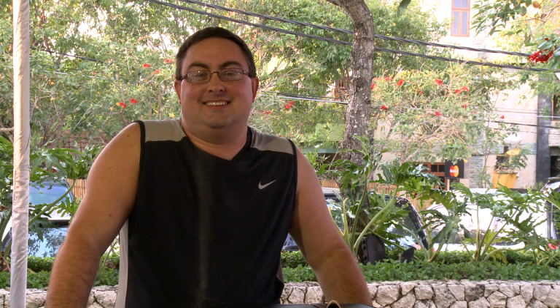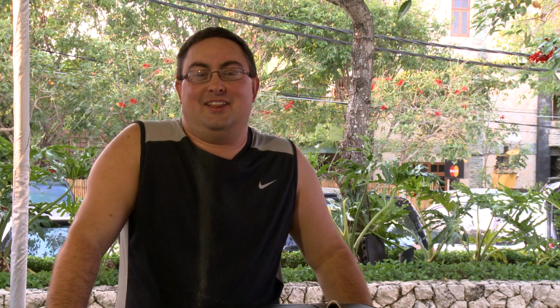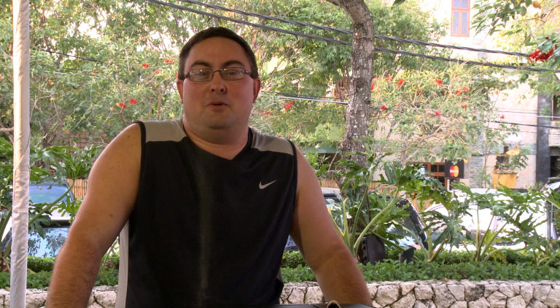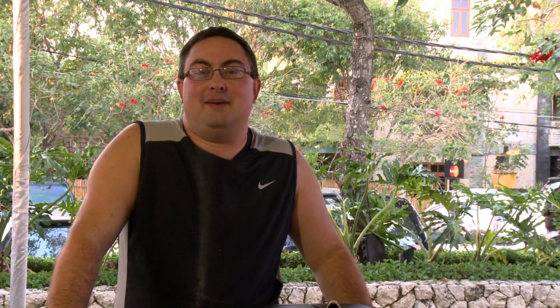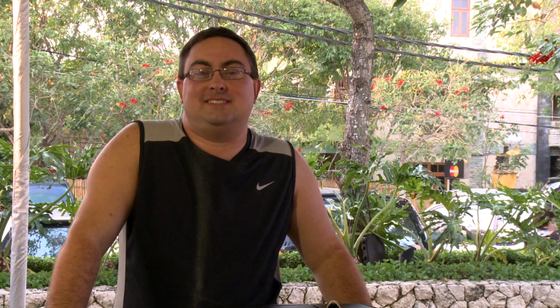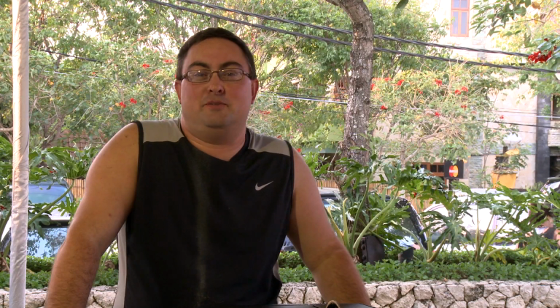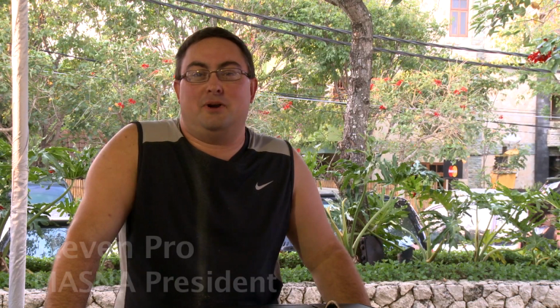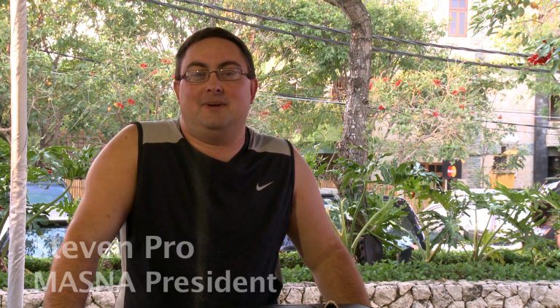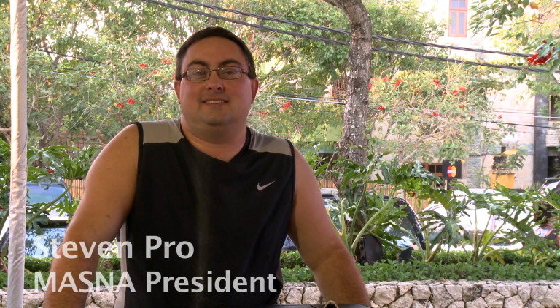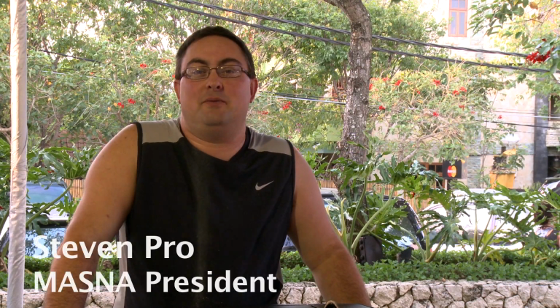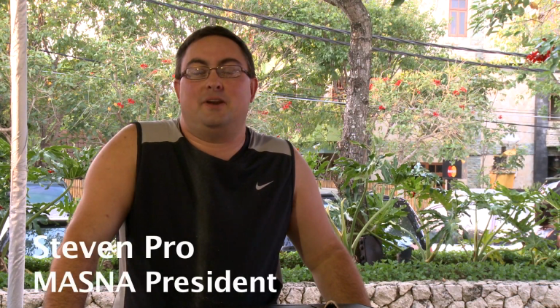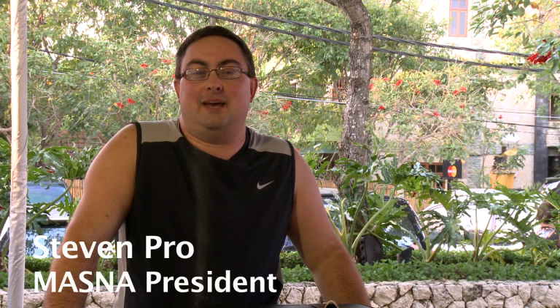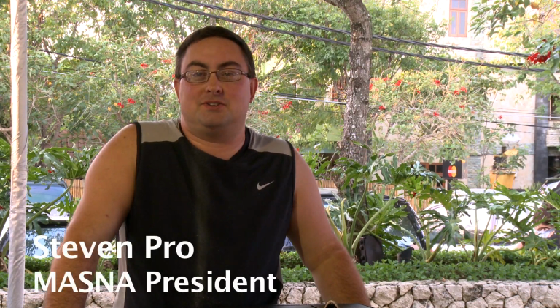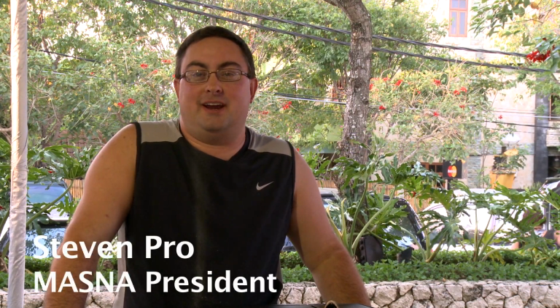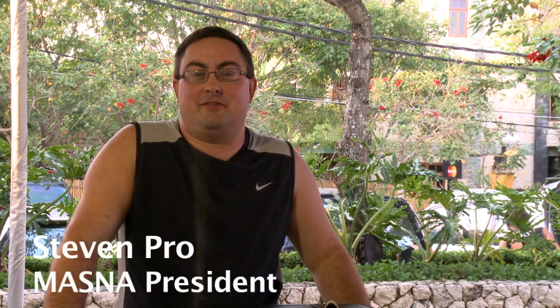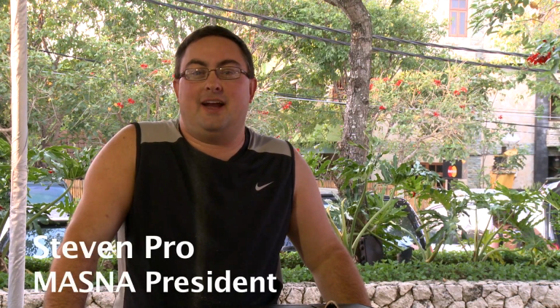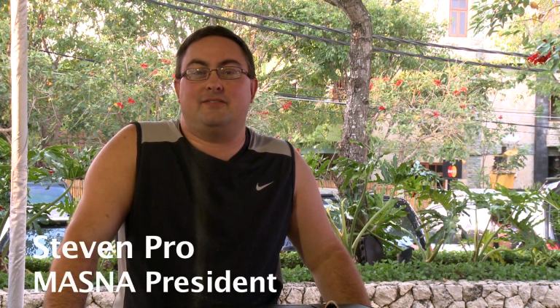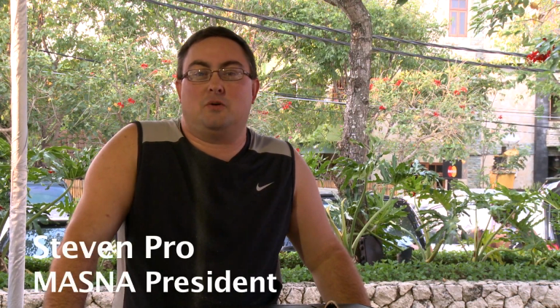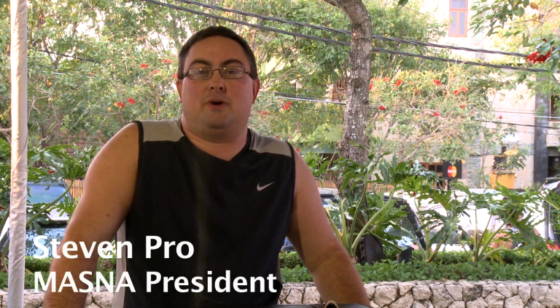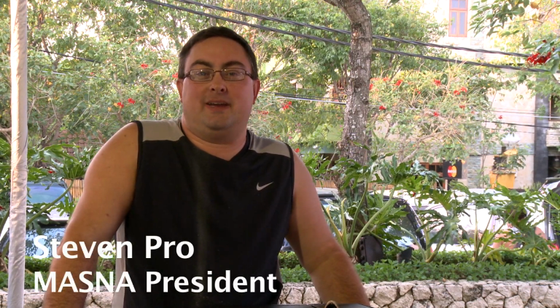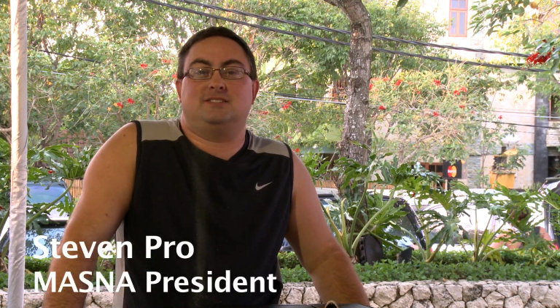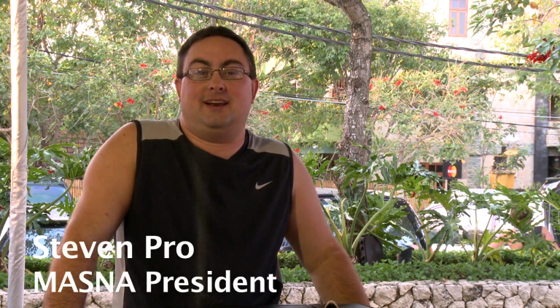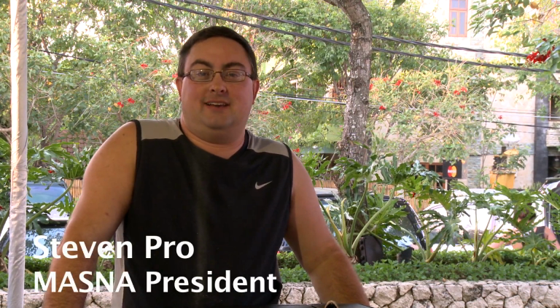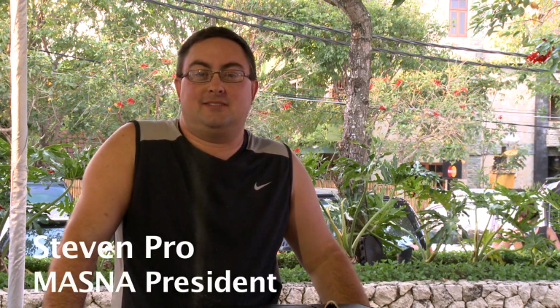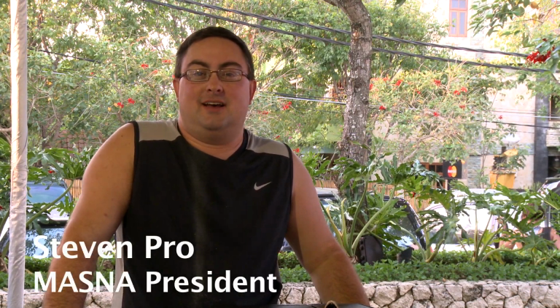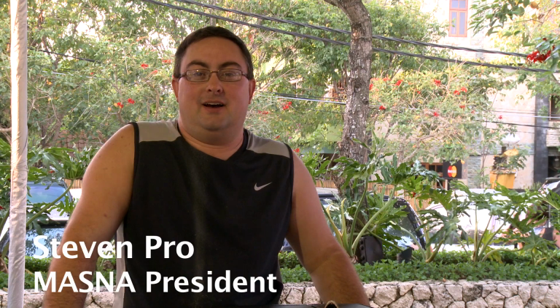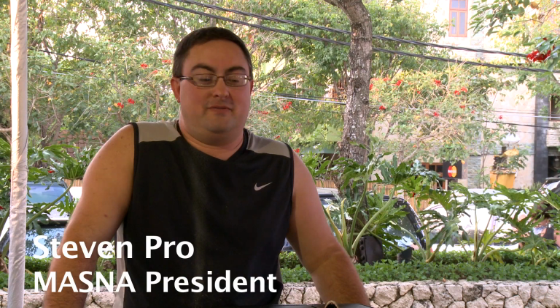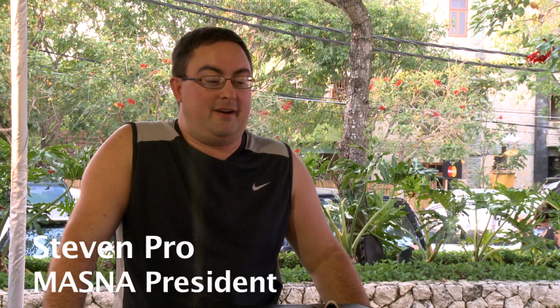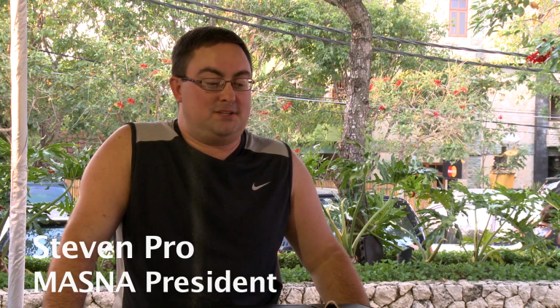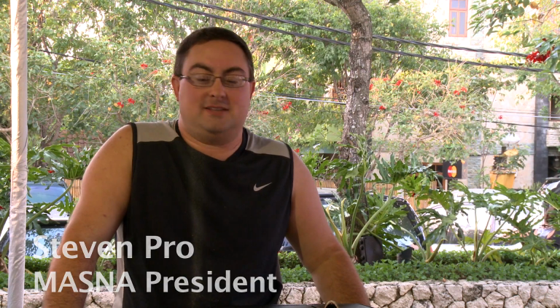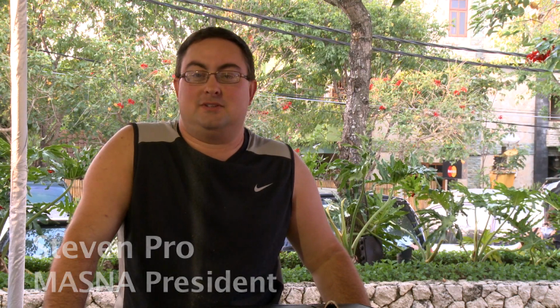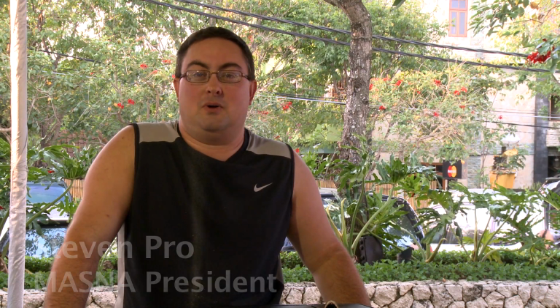Hello, my name is Steven Pro, and today we're going to be demonstrating a variety of coral propagation techniques with various specimens of coral.